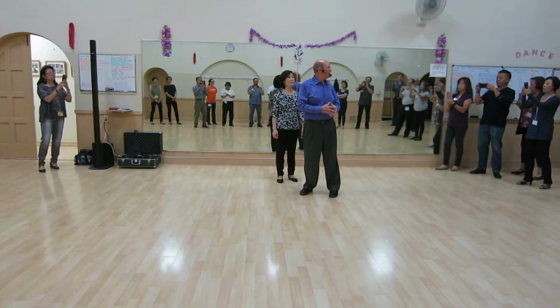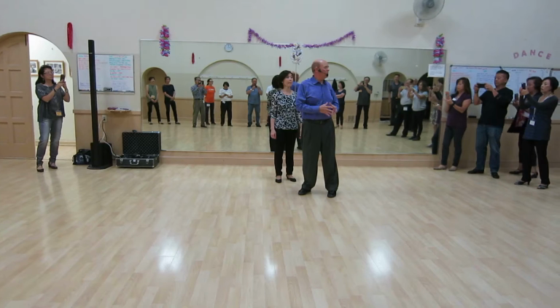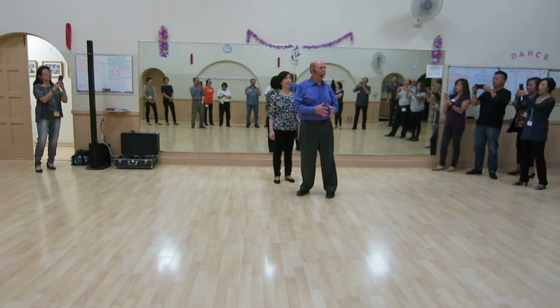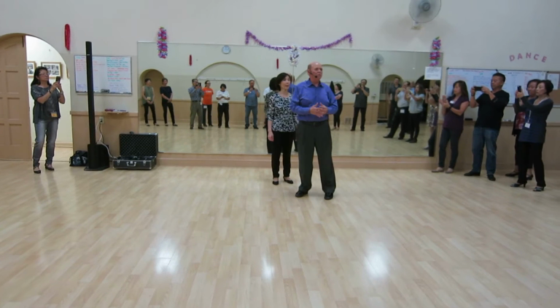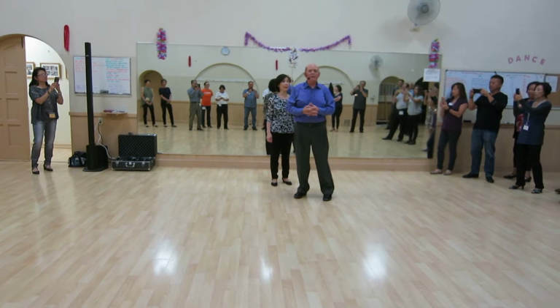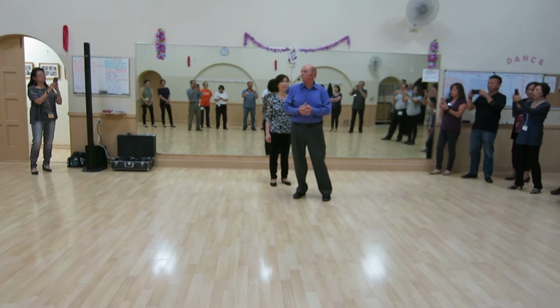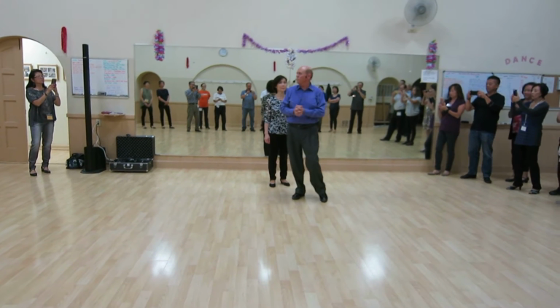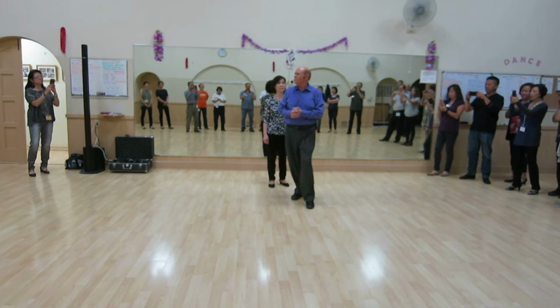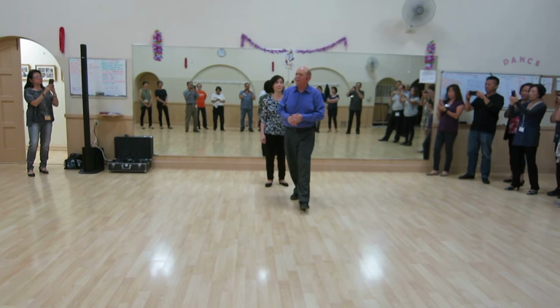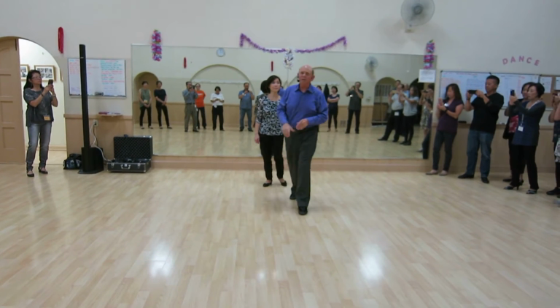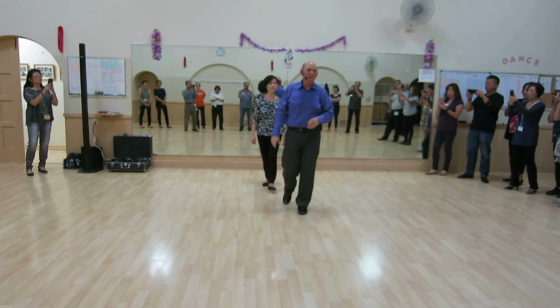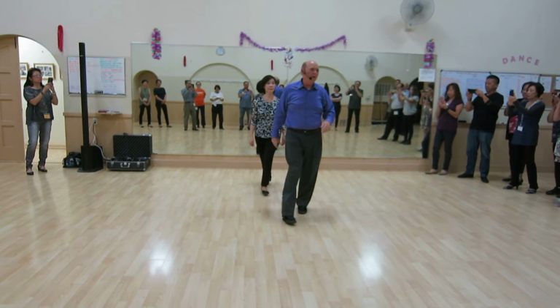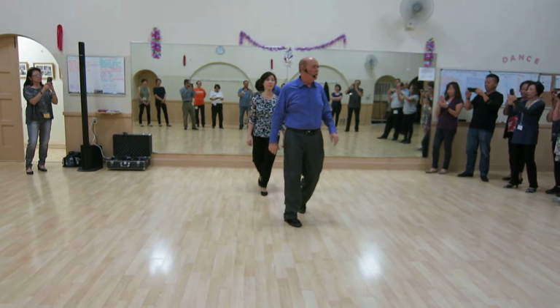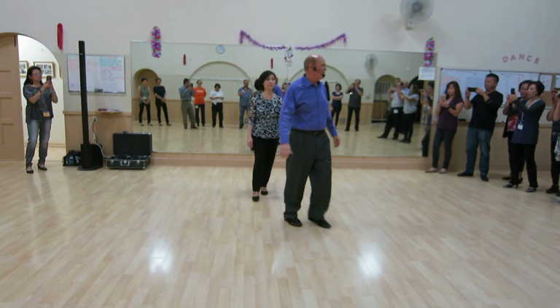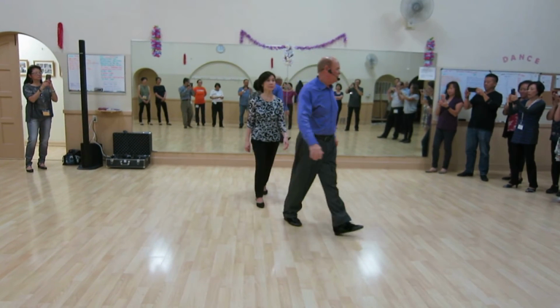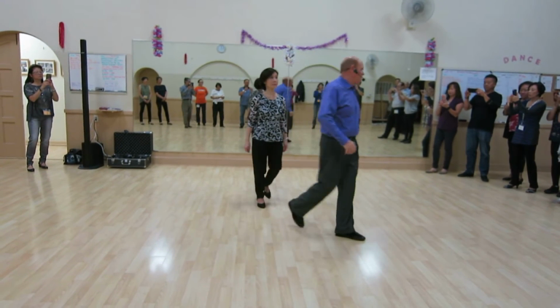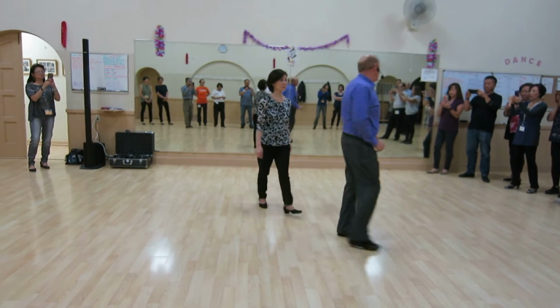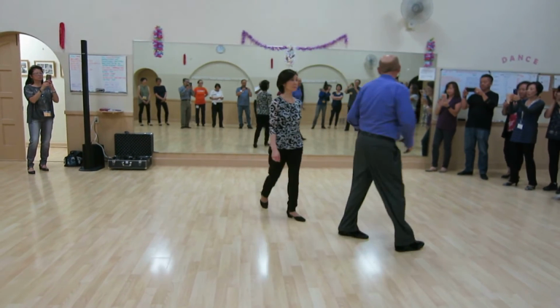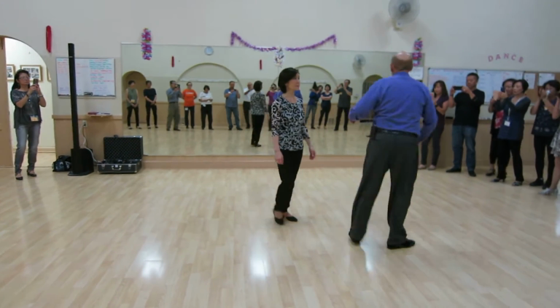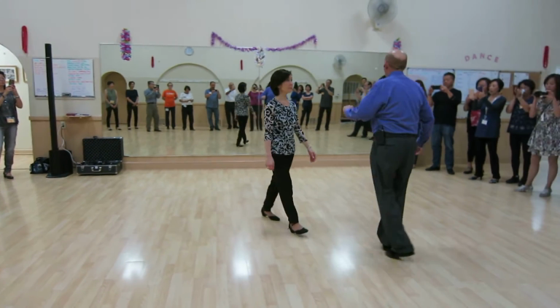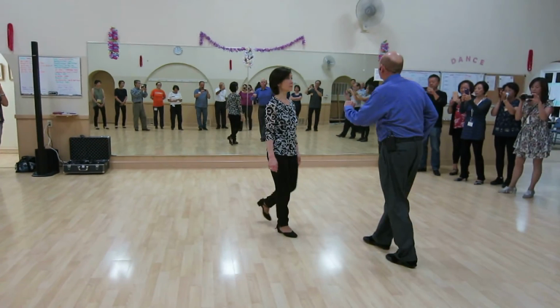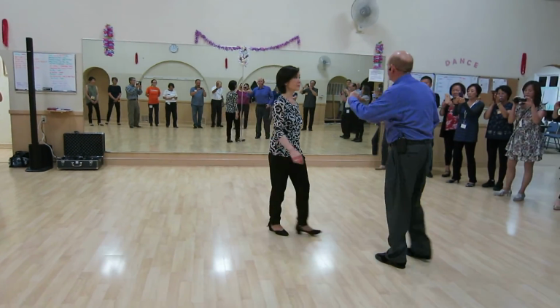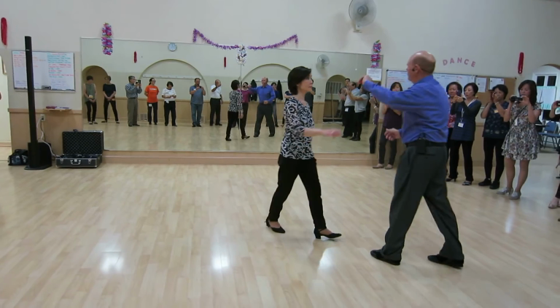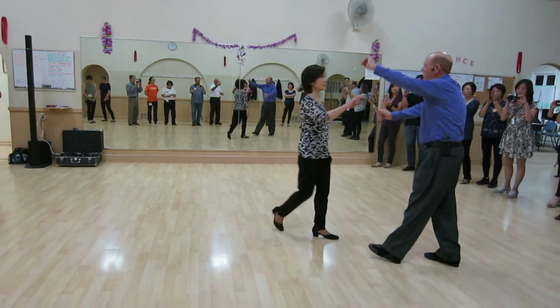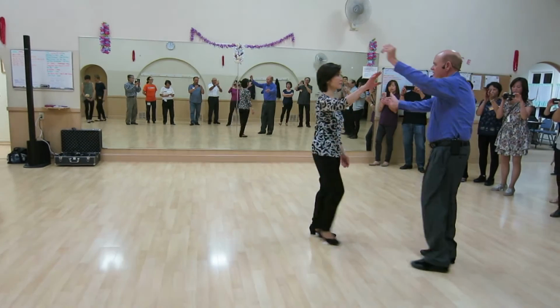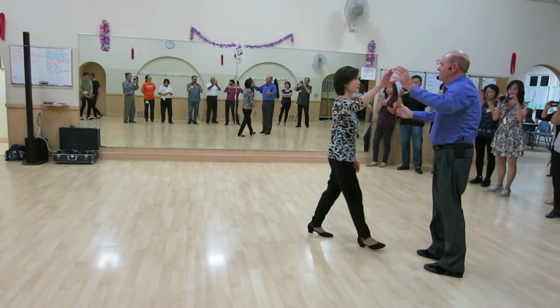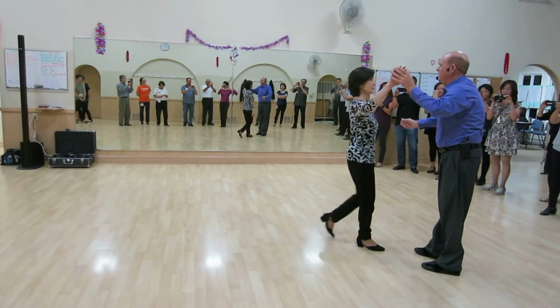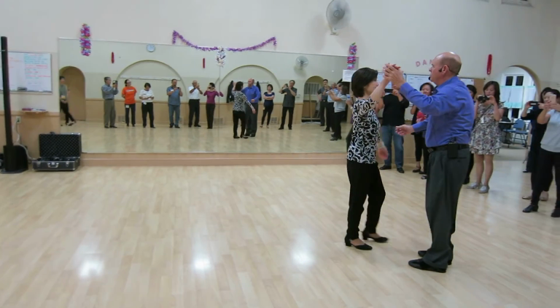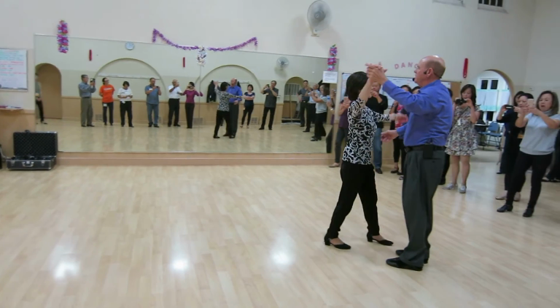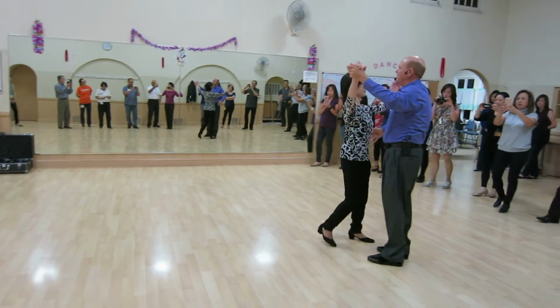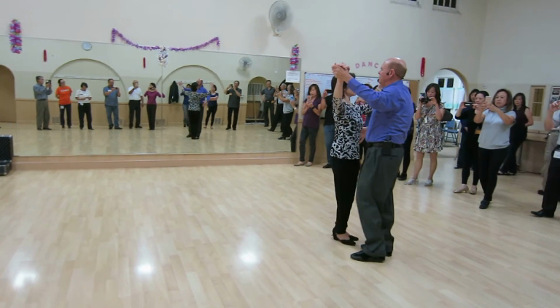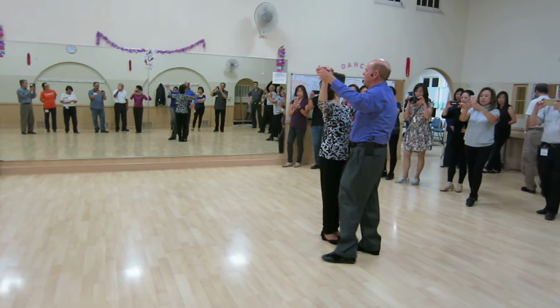We were really scooting around the room very nicely. We worked on our basics, and we're doing bronze international quickstep so far.